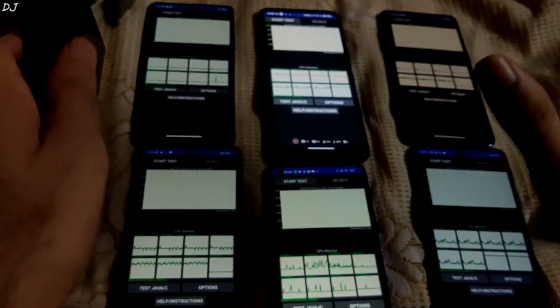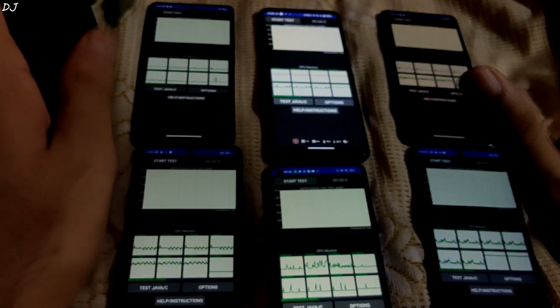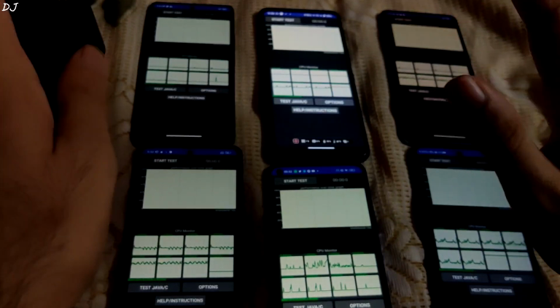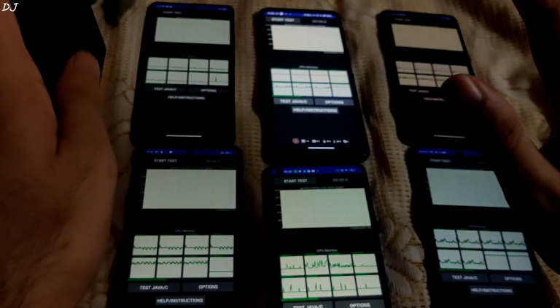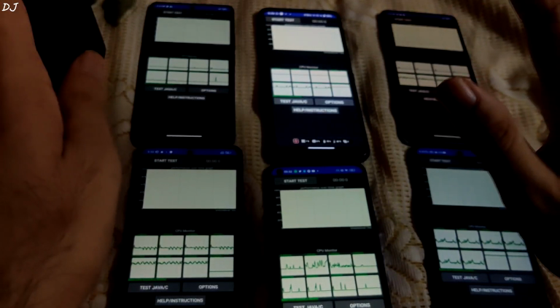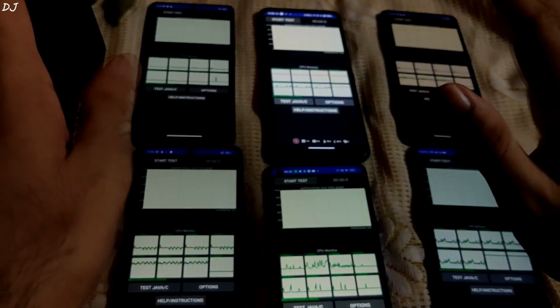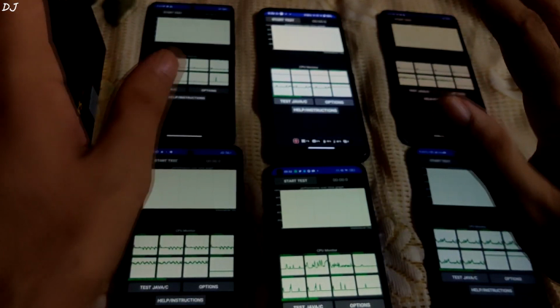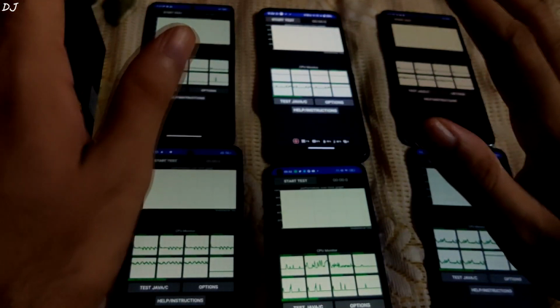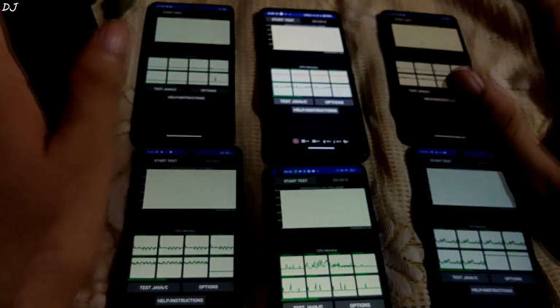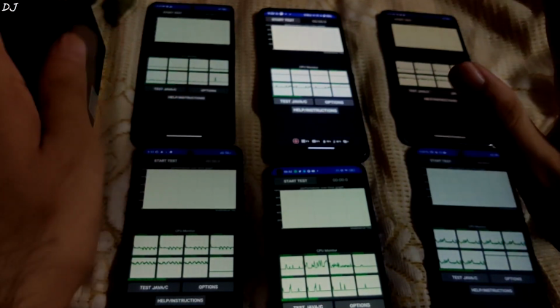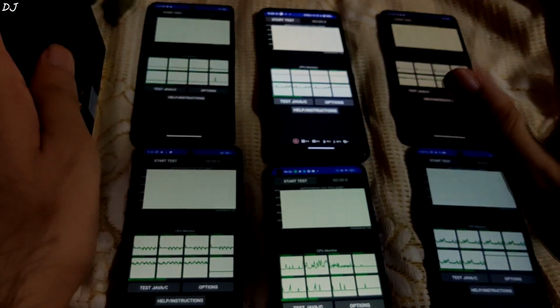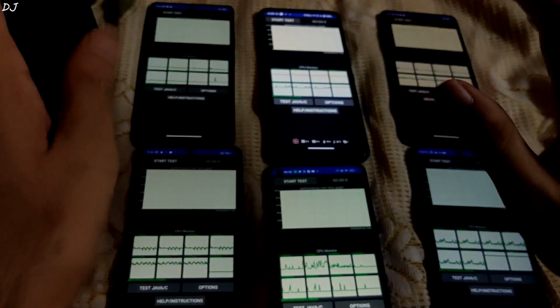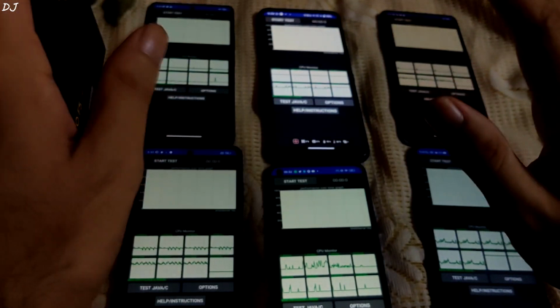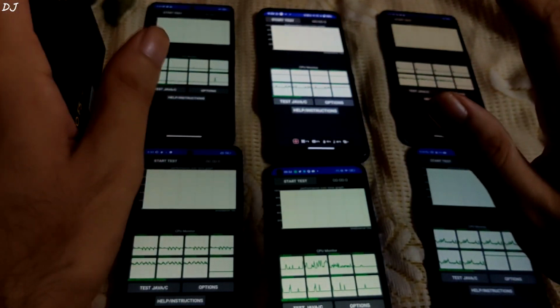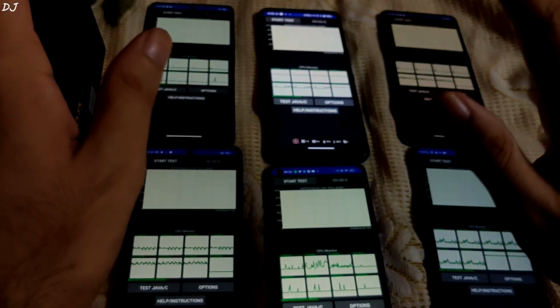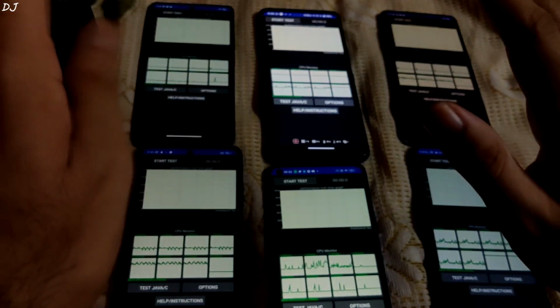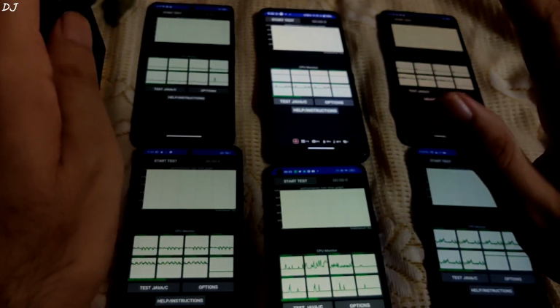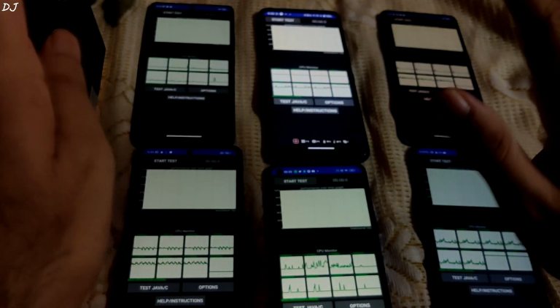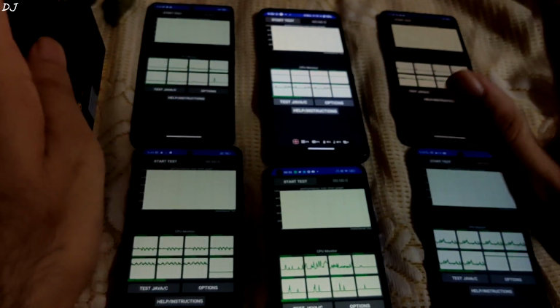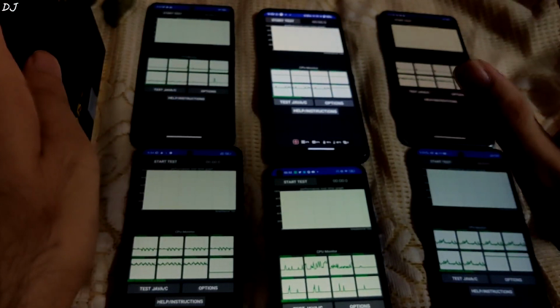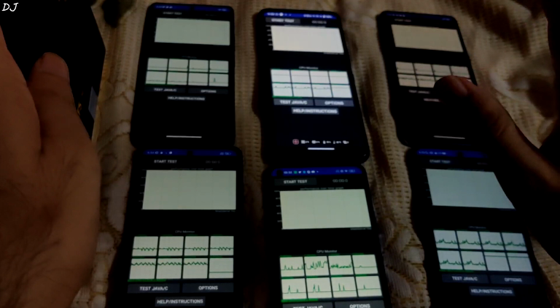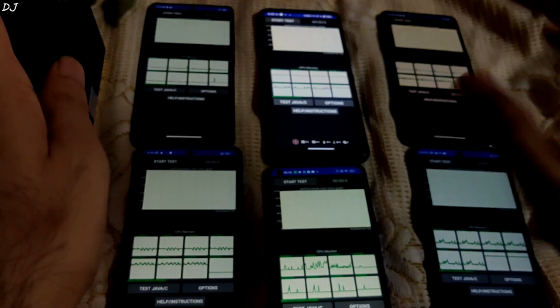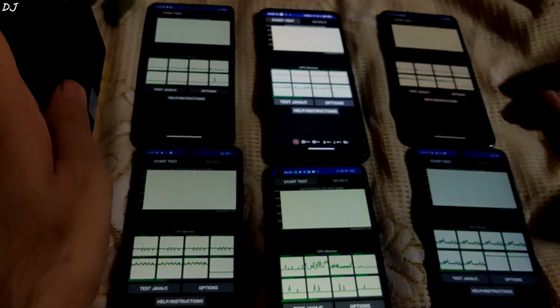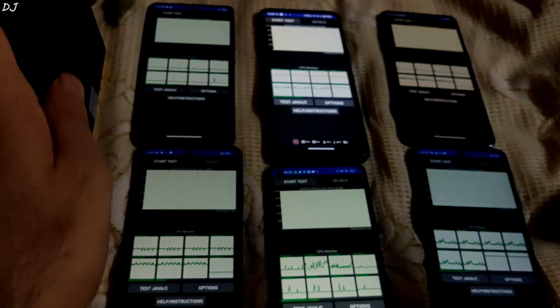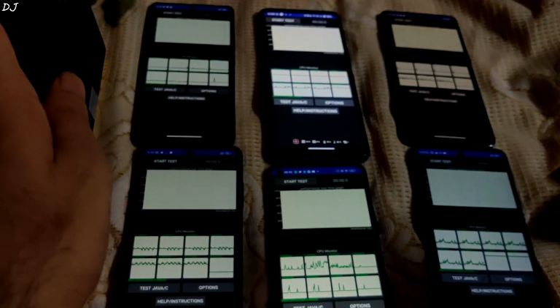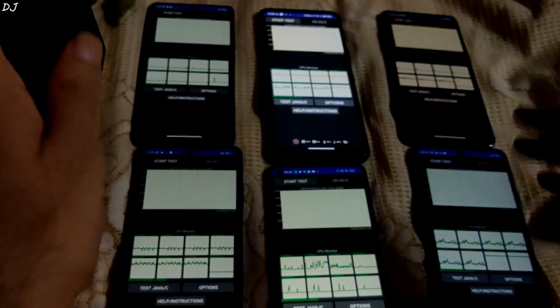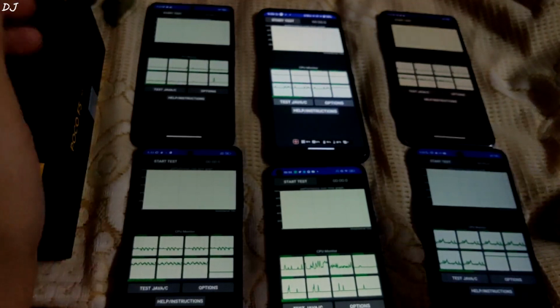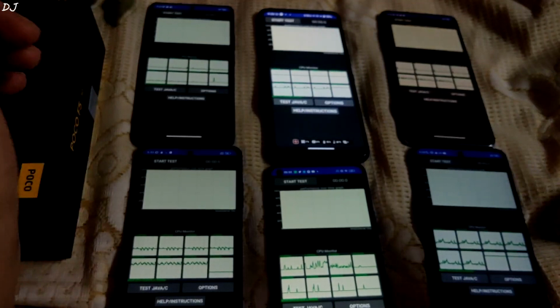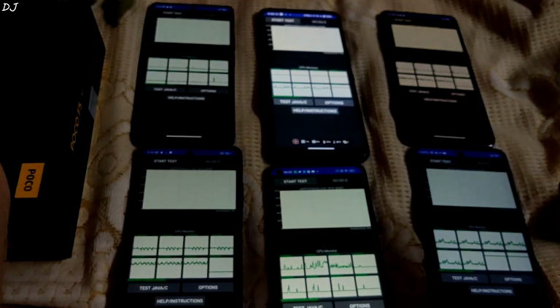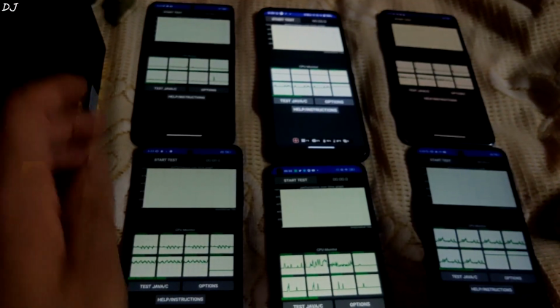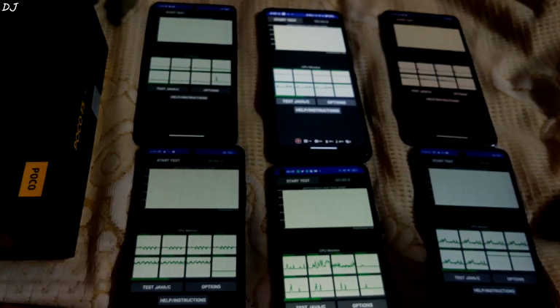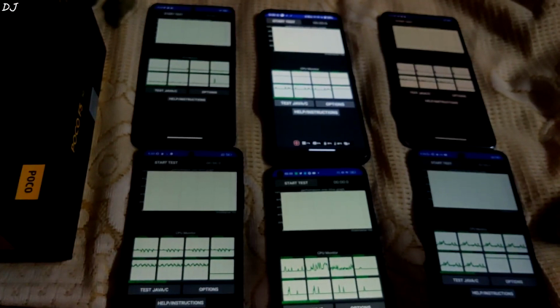All of the phones are set to Airplane mode. No app is running in the background. So let's start with the testing.